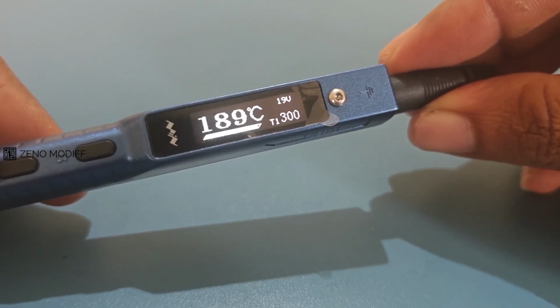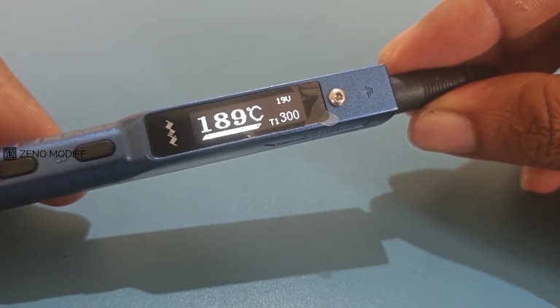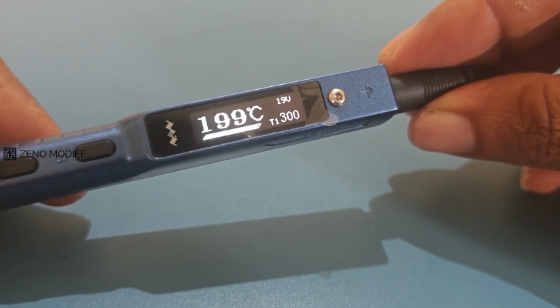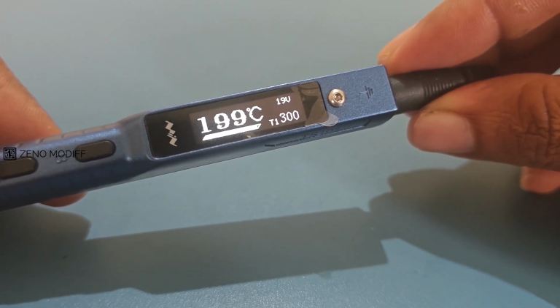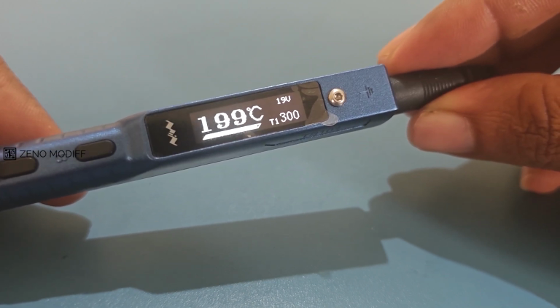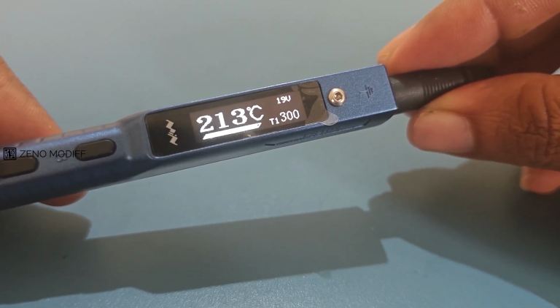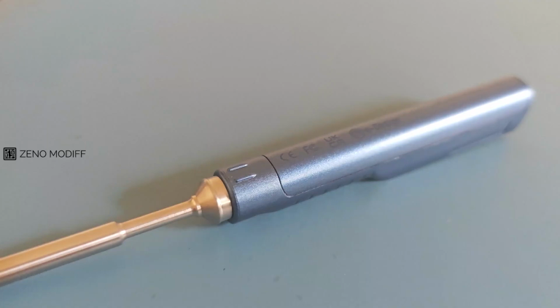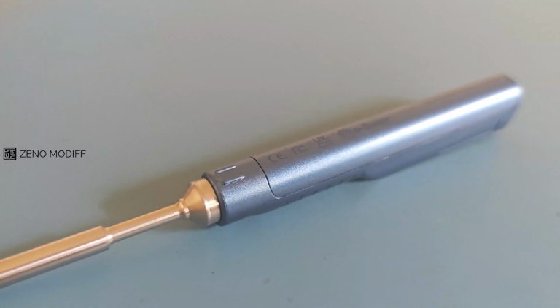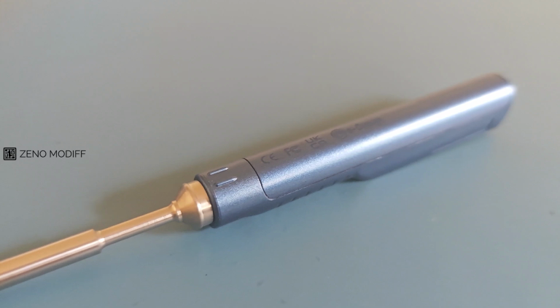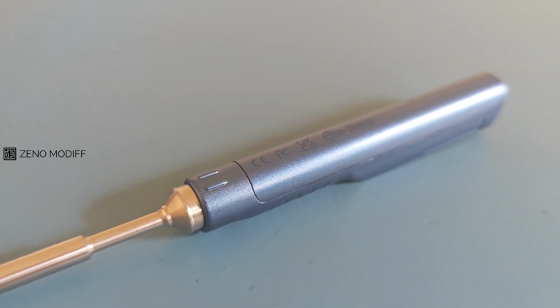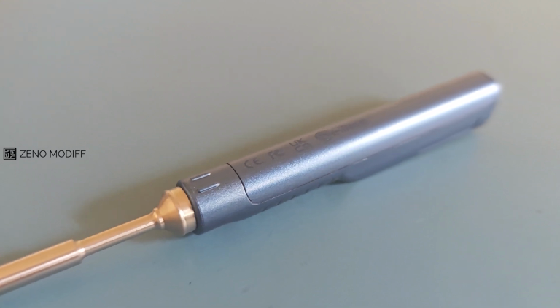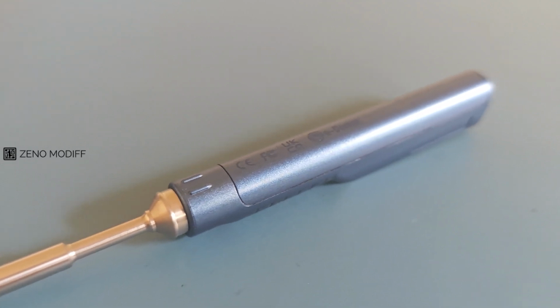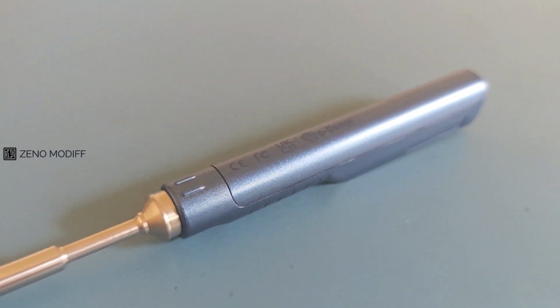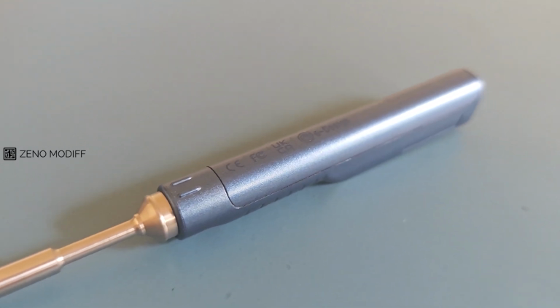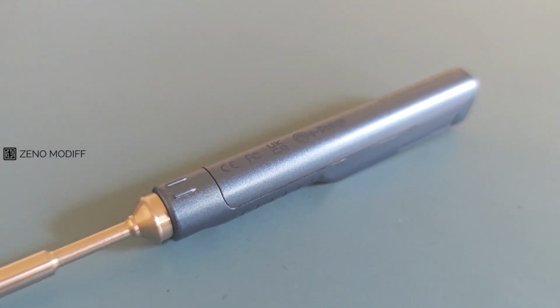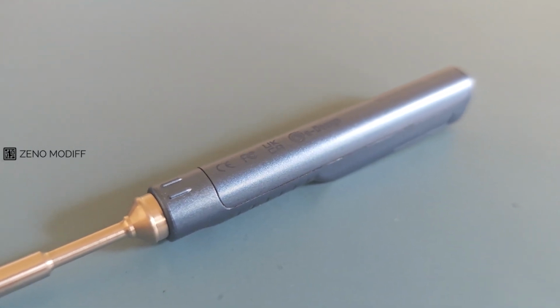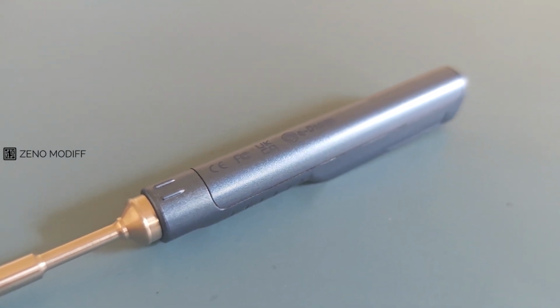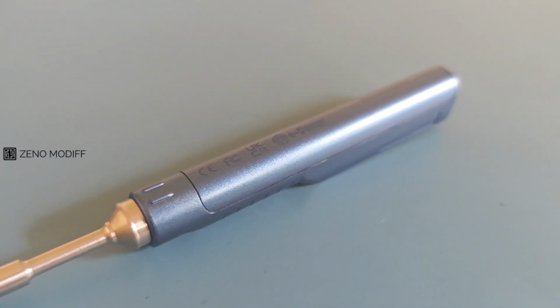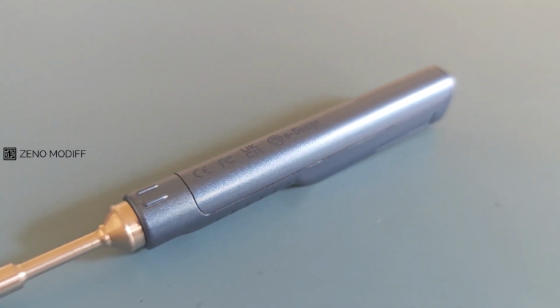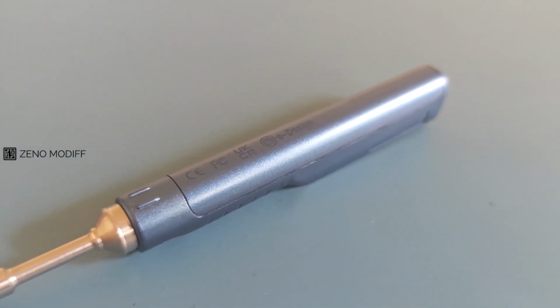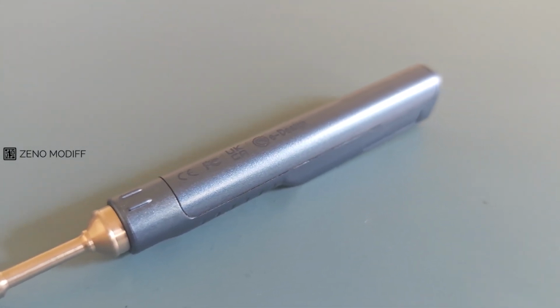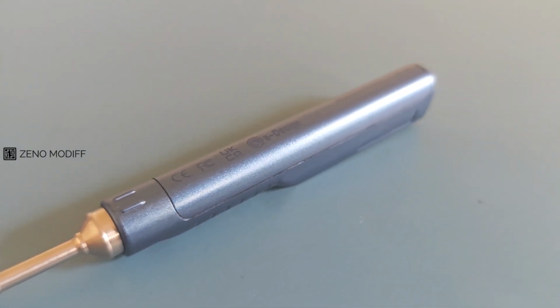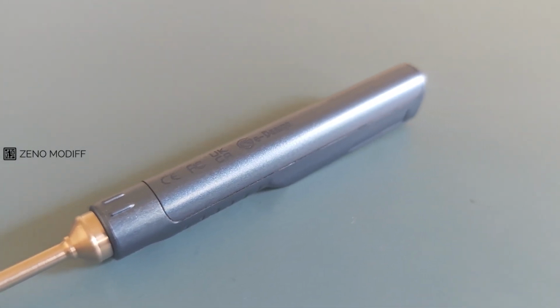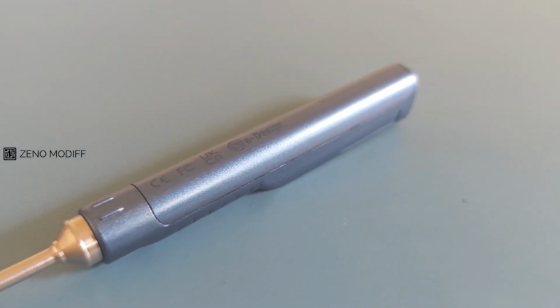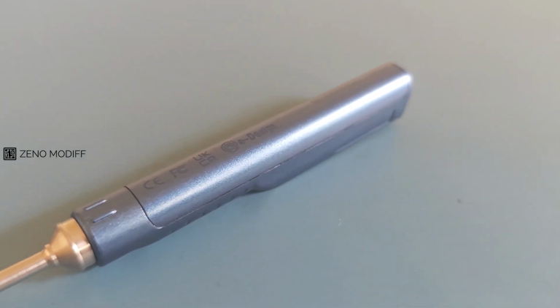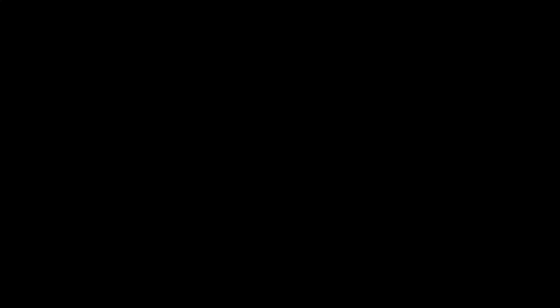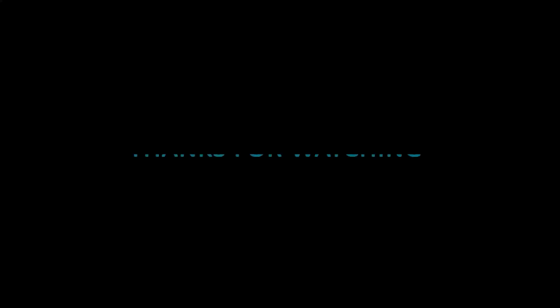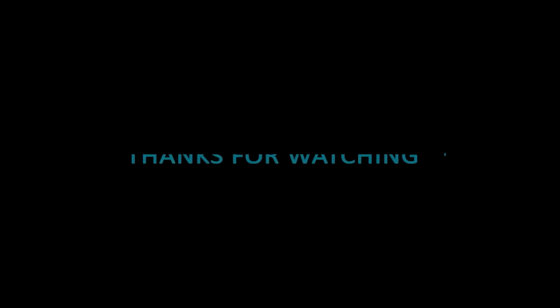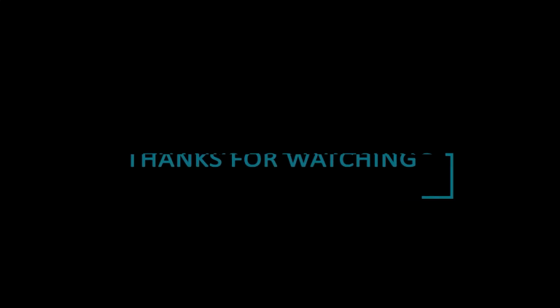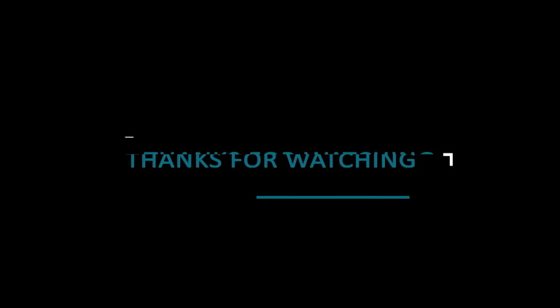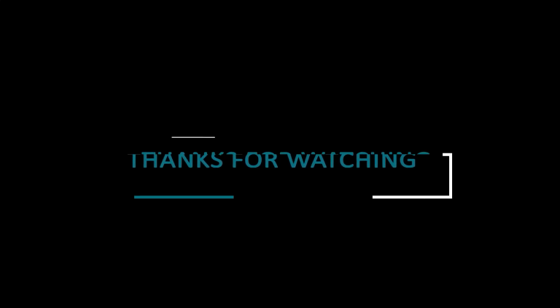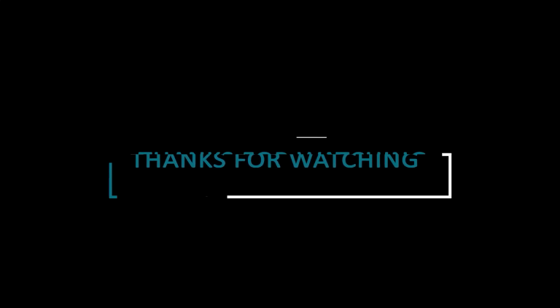This is my take on the MiniWare TS101 soldering iron. I hope you like it. If you like it, don't forget to like, share, and subscribe.